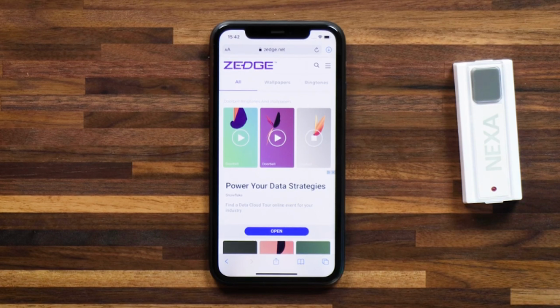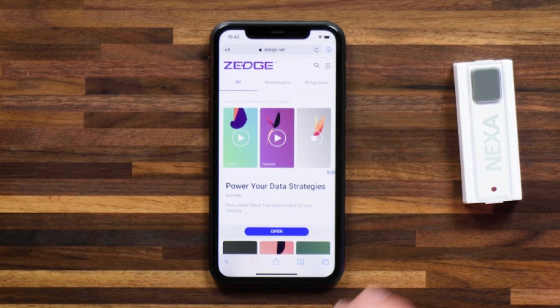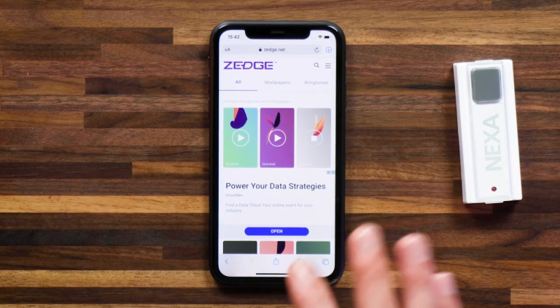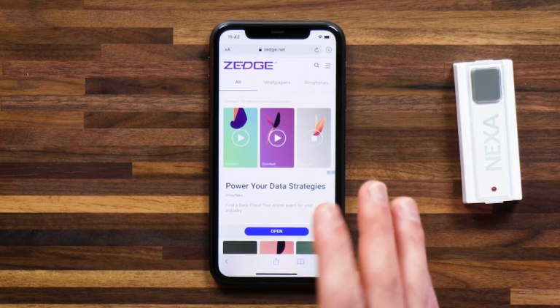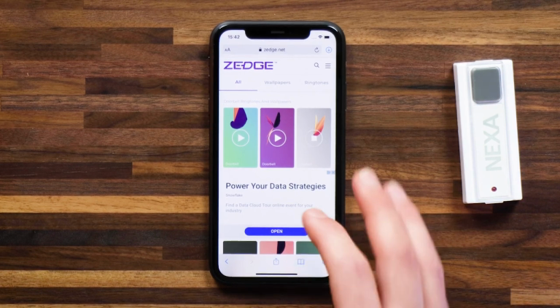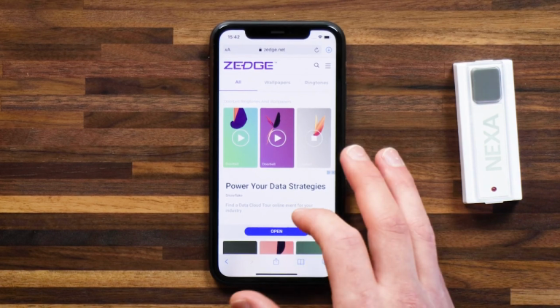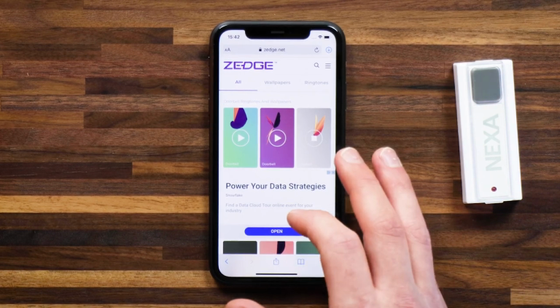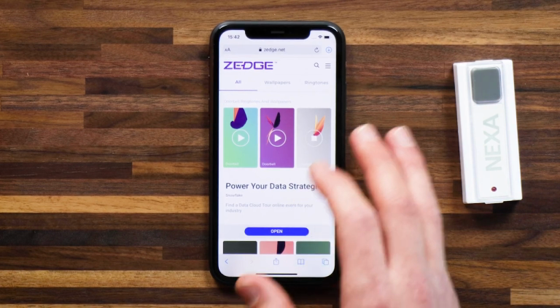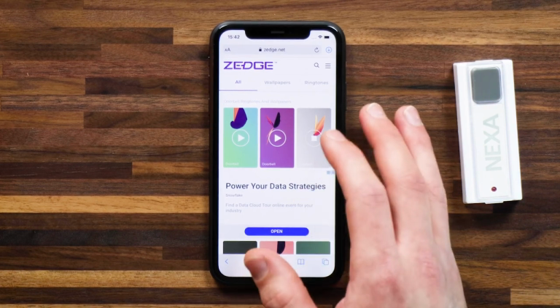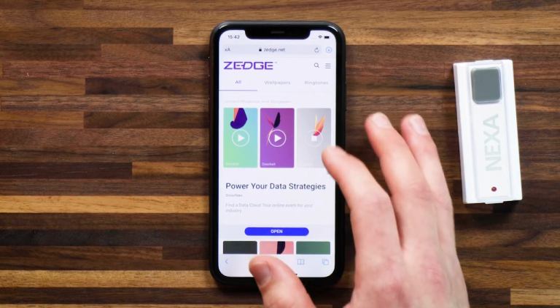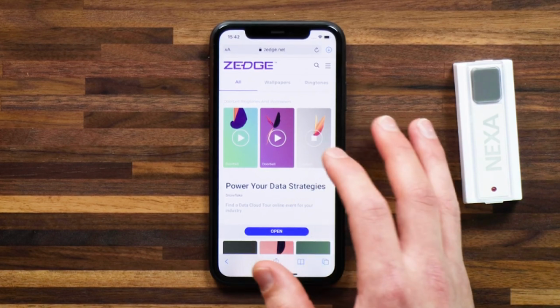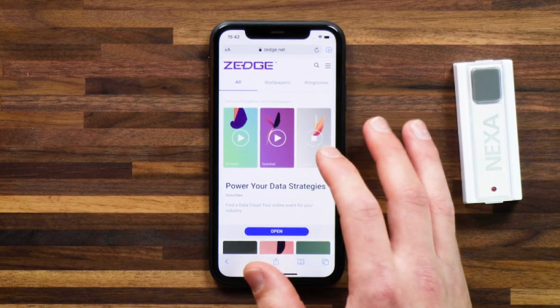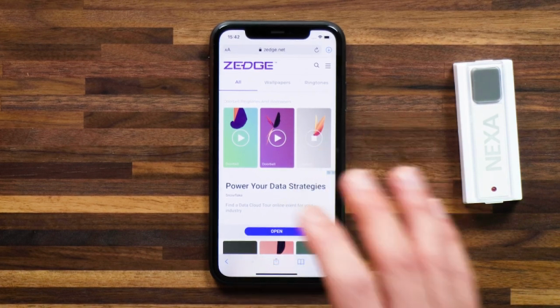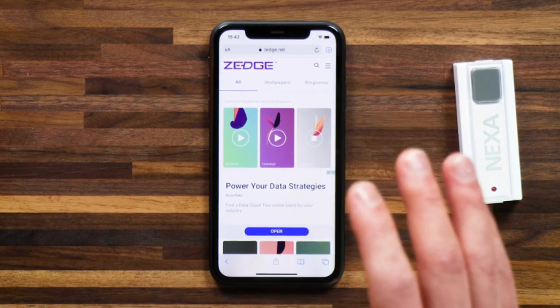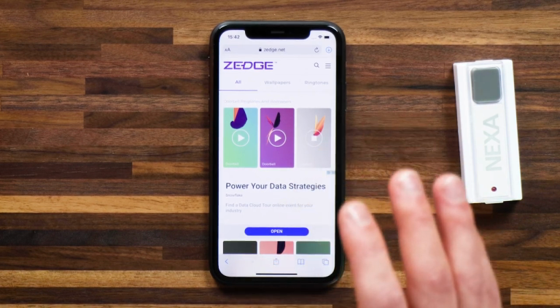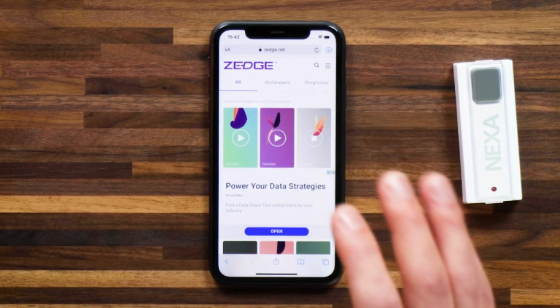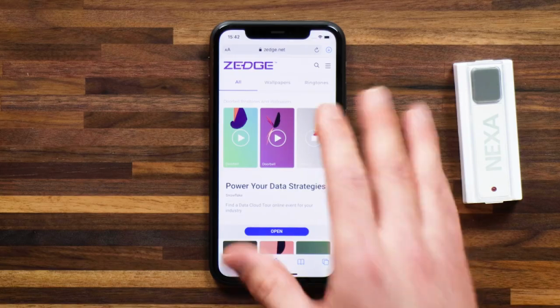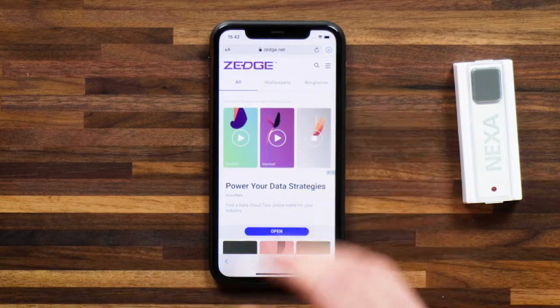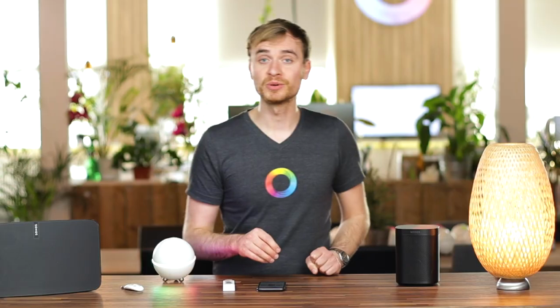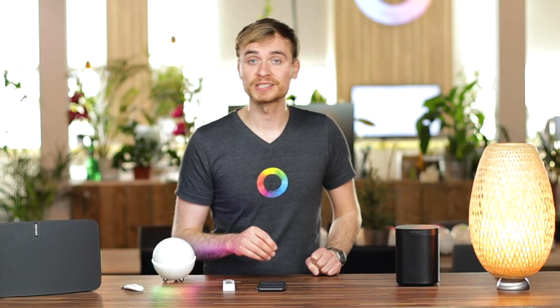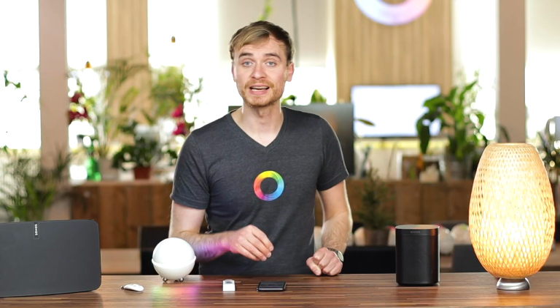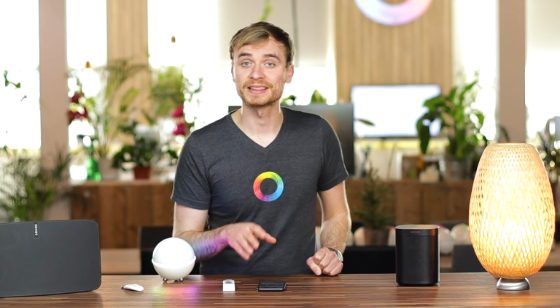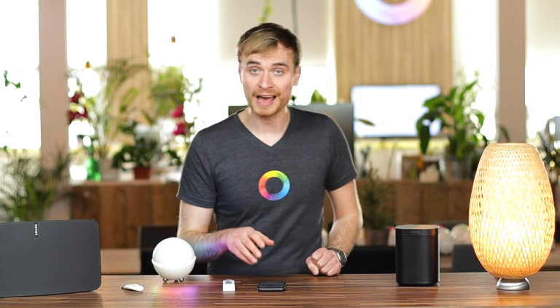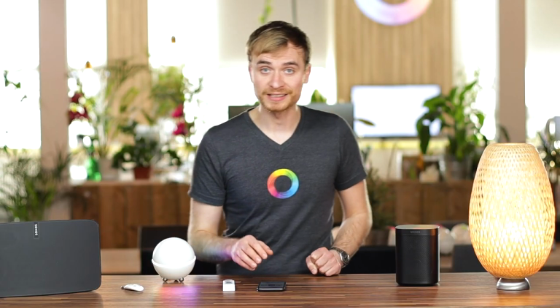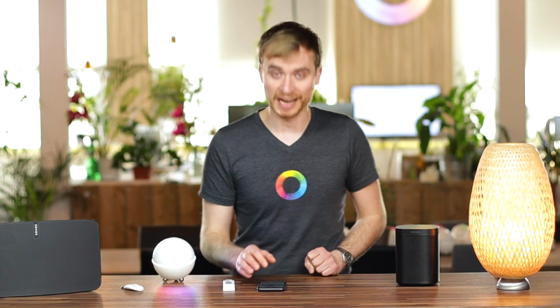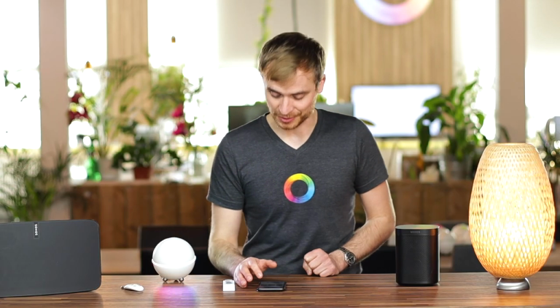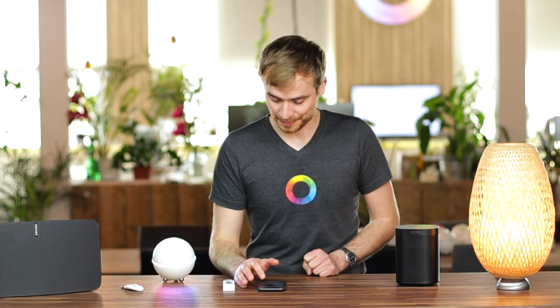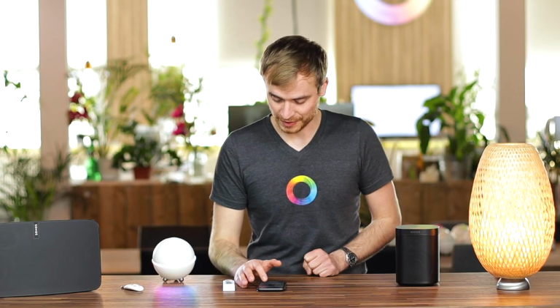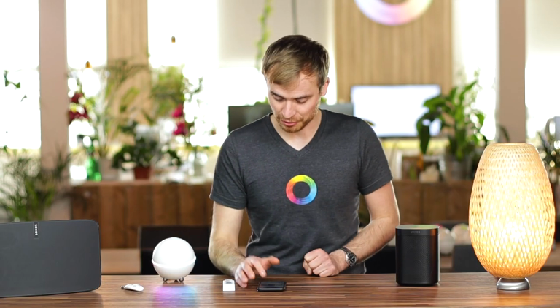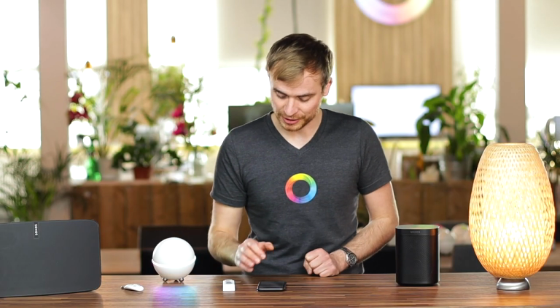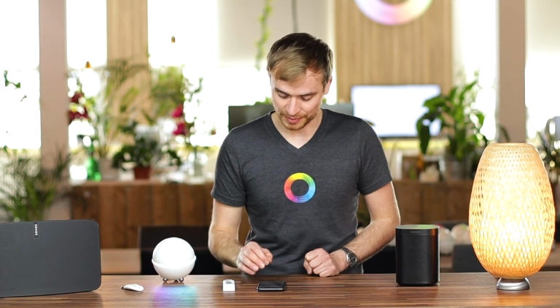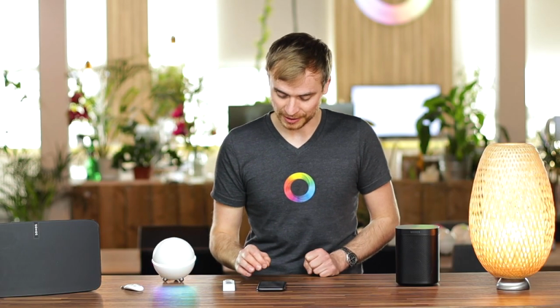One has an old, churchy vibe — I actually want to select that sound for my doorbell.